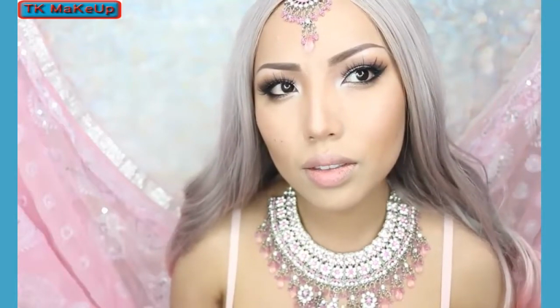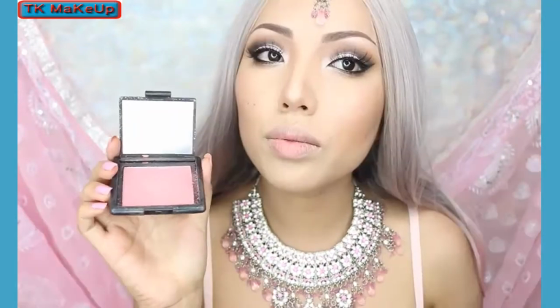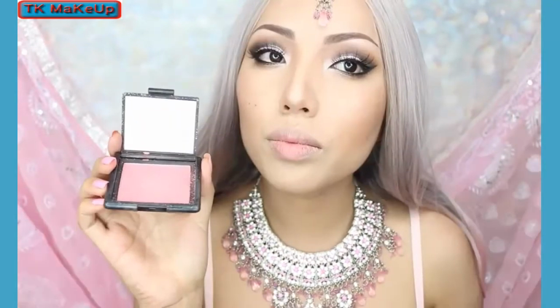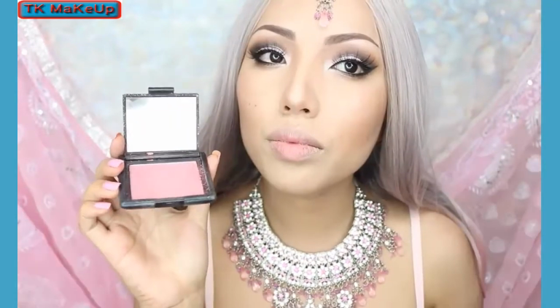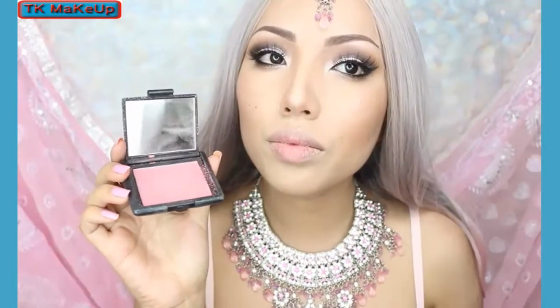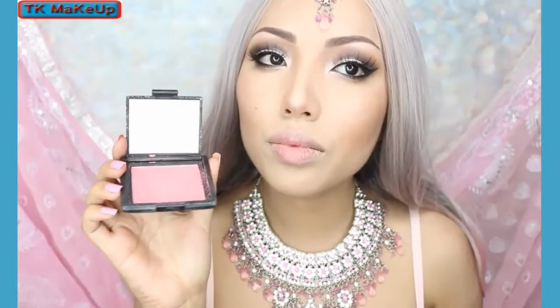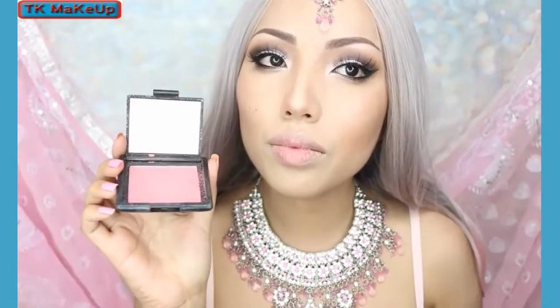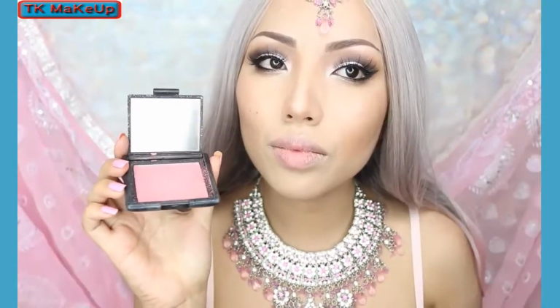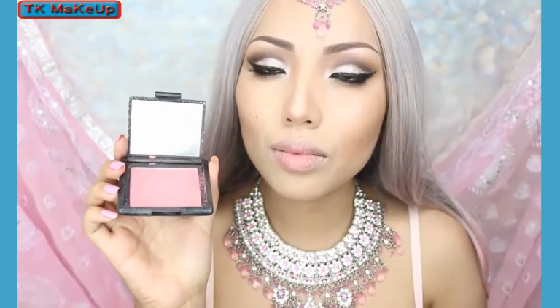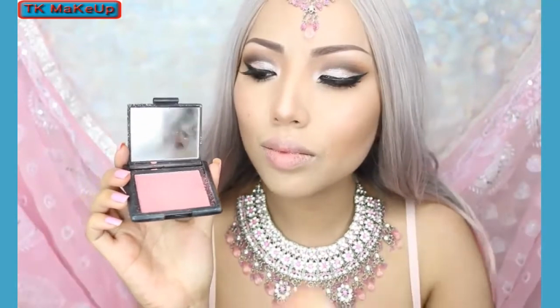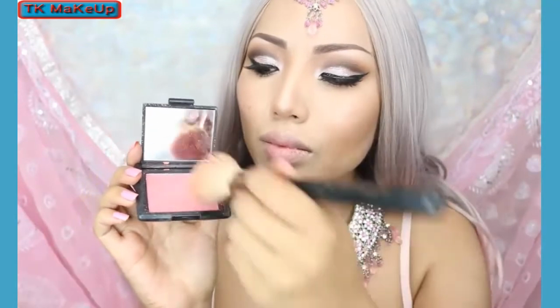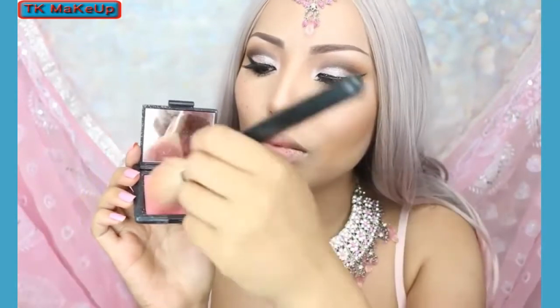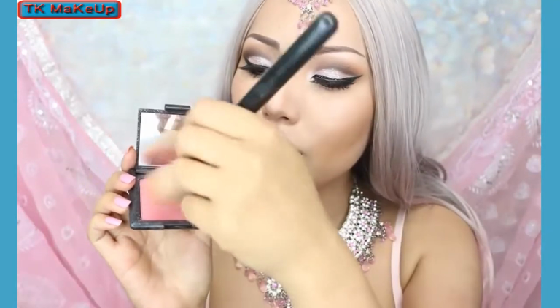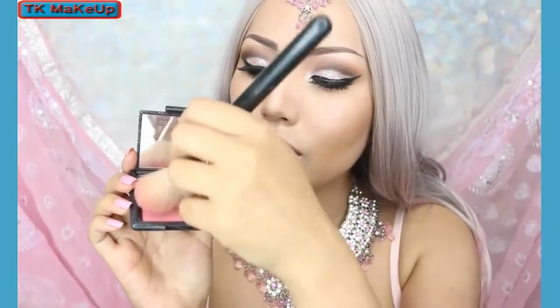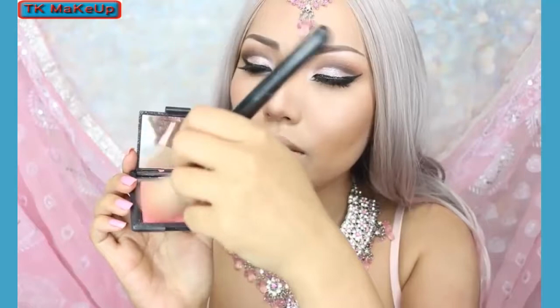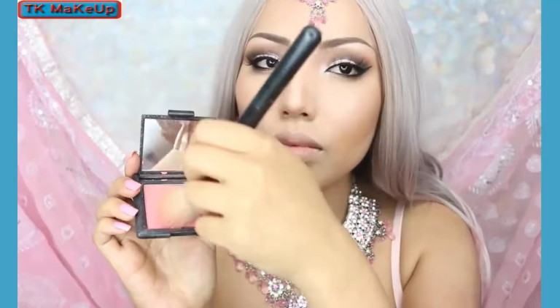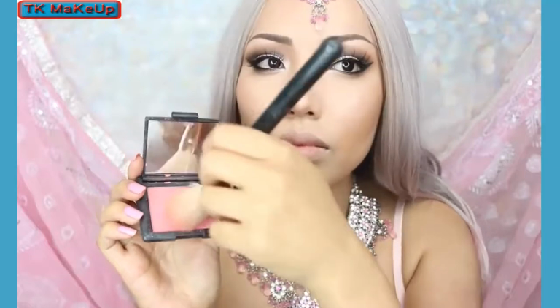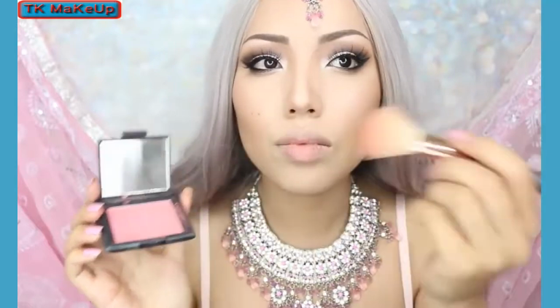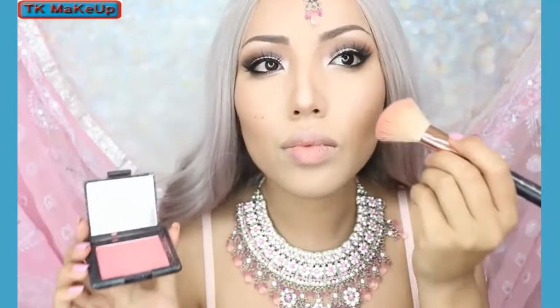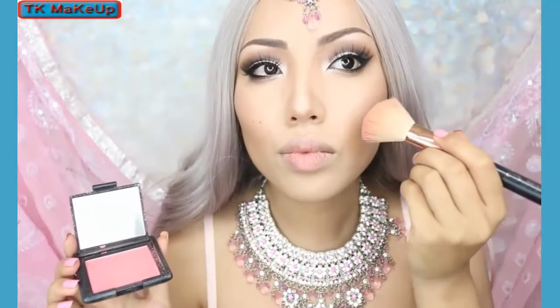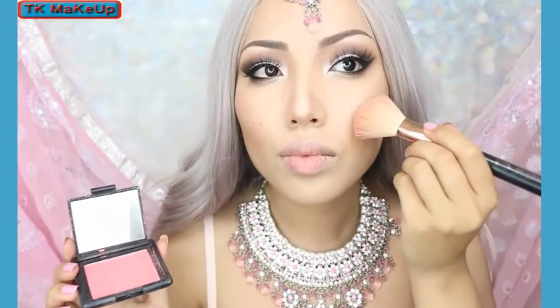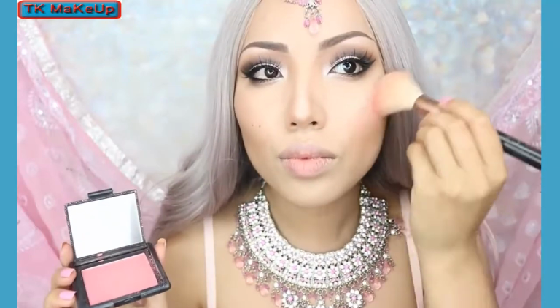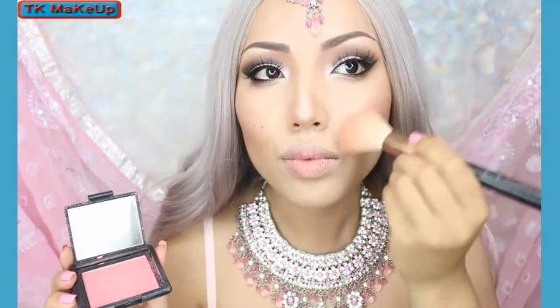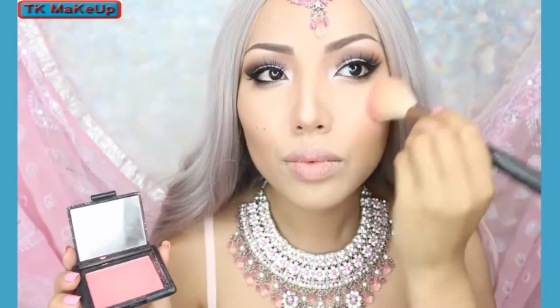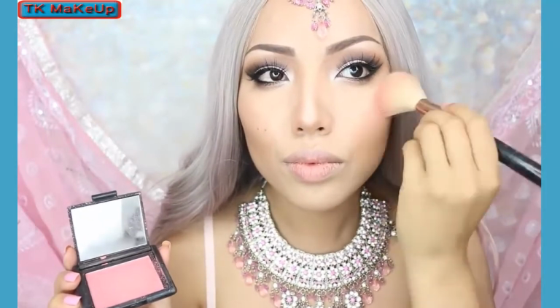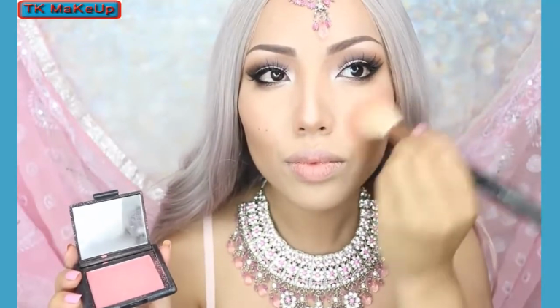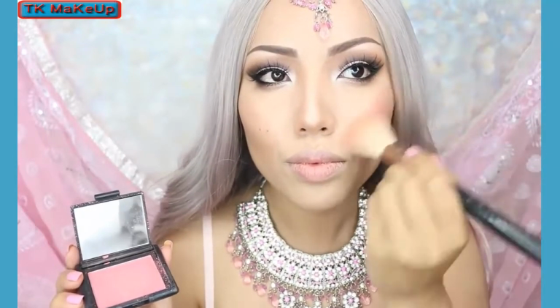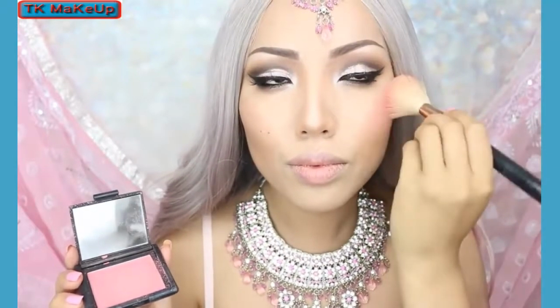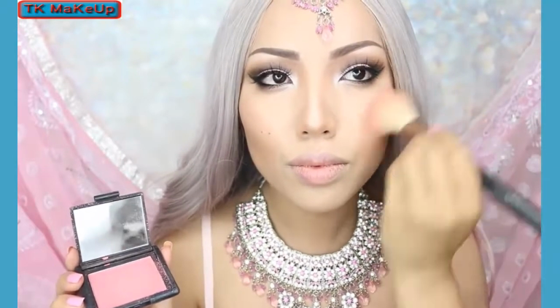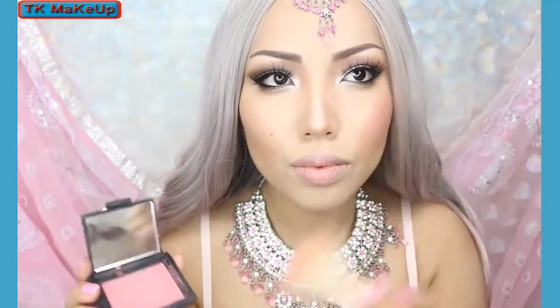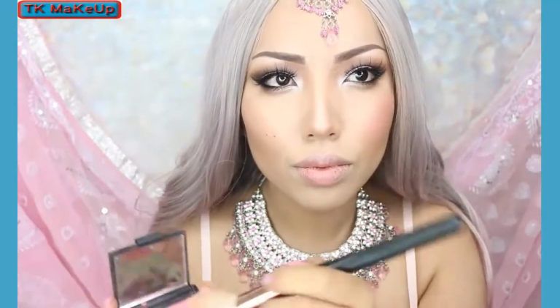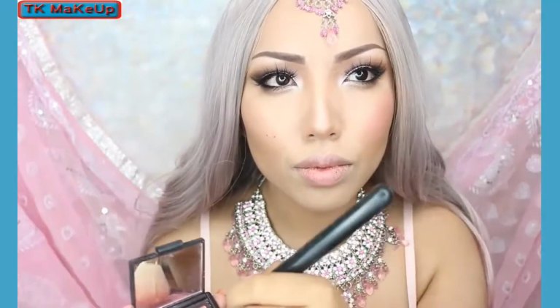Just underneath the highlight I'm going to apply this Barbie pink blush. I'm using an angle brush for a better application.